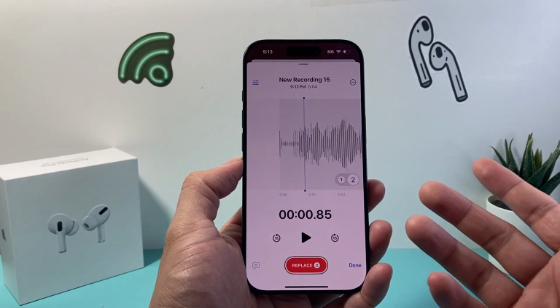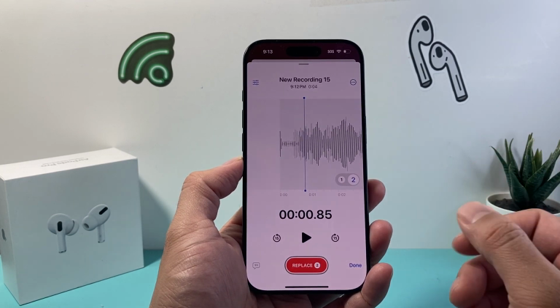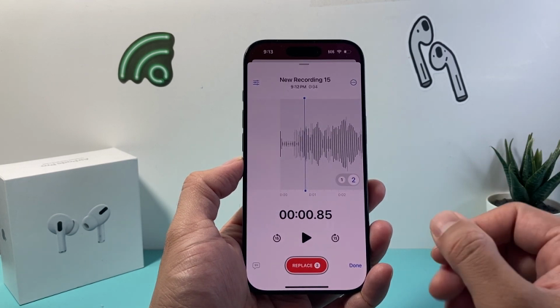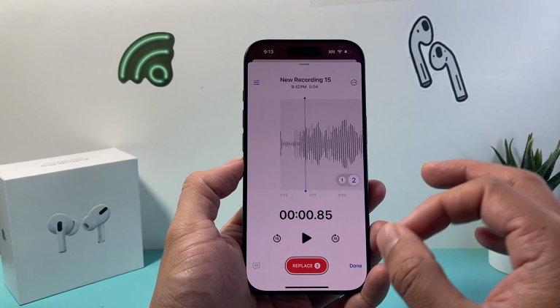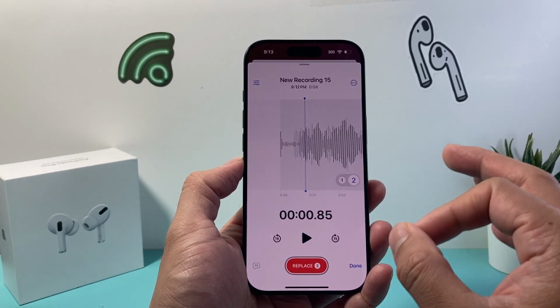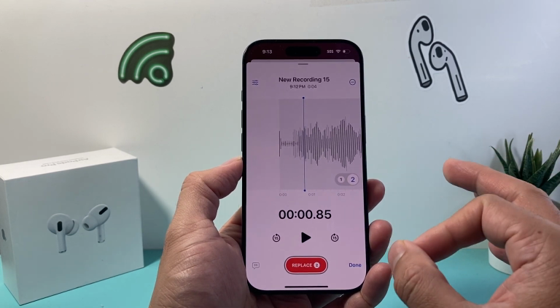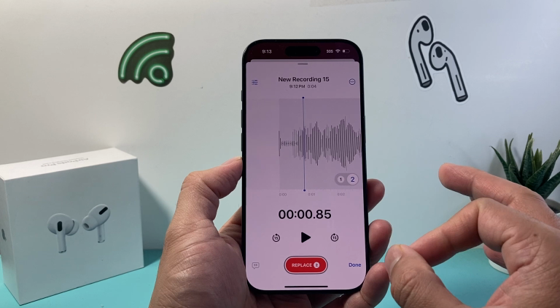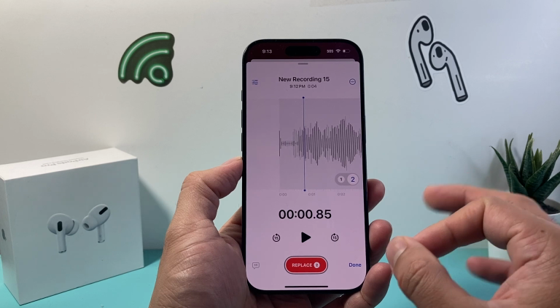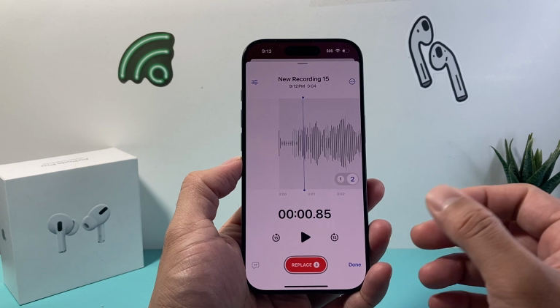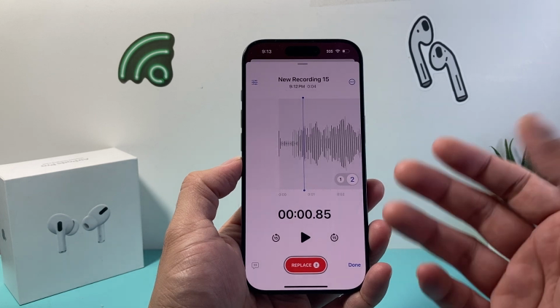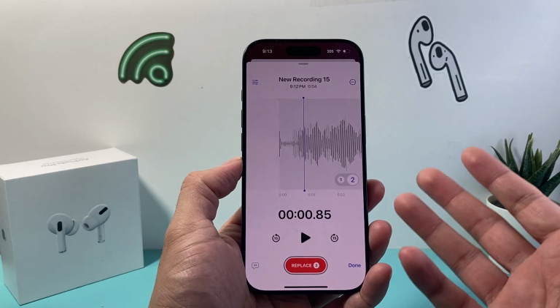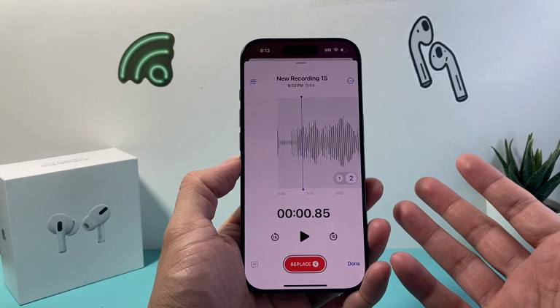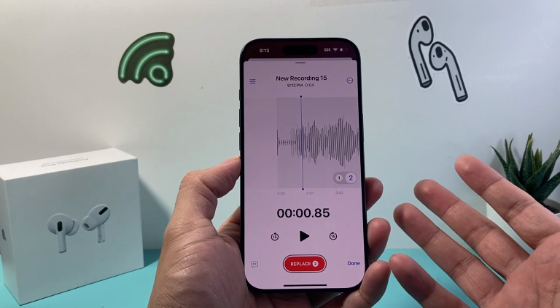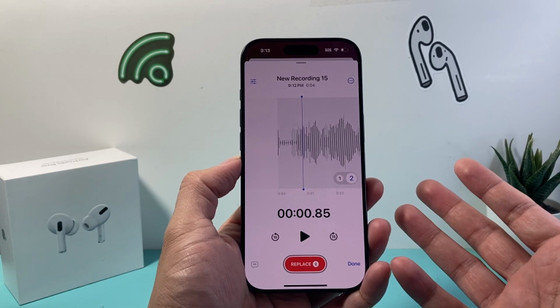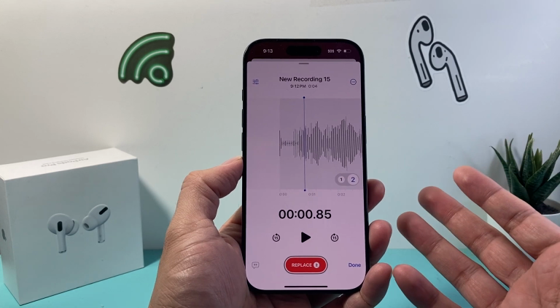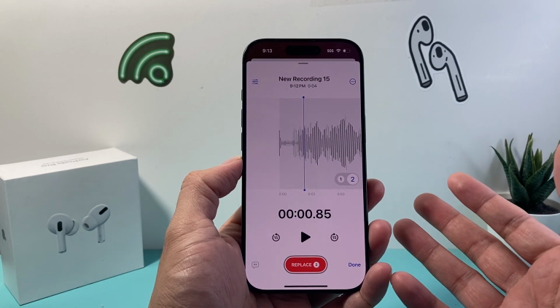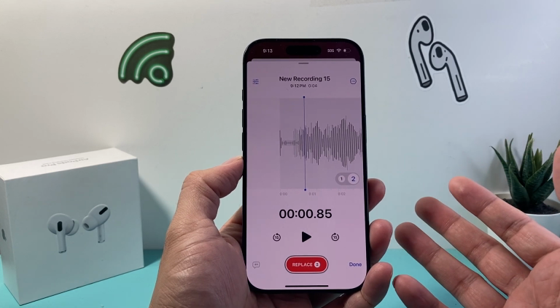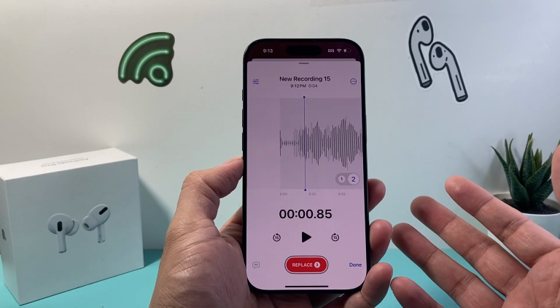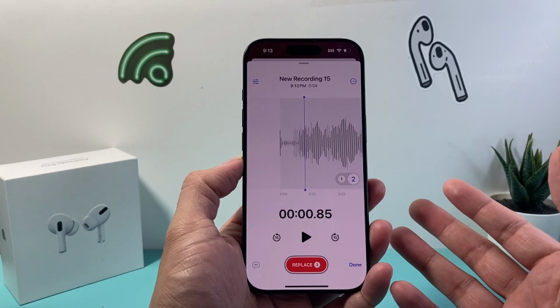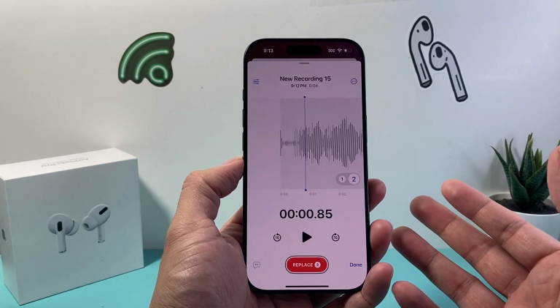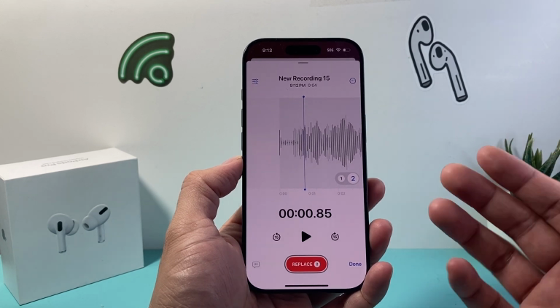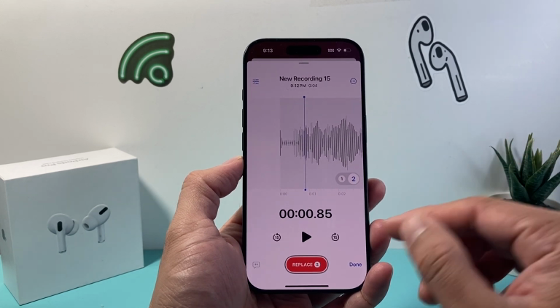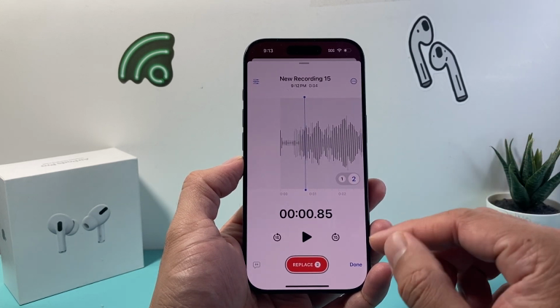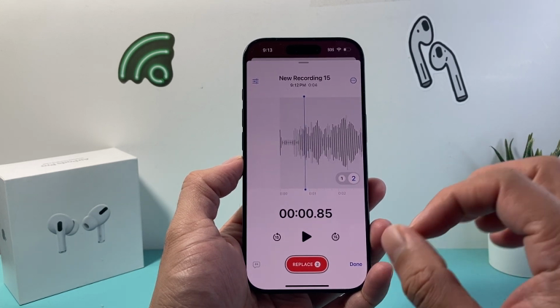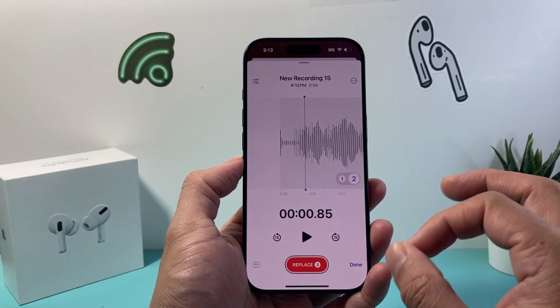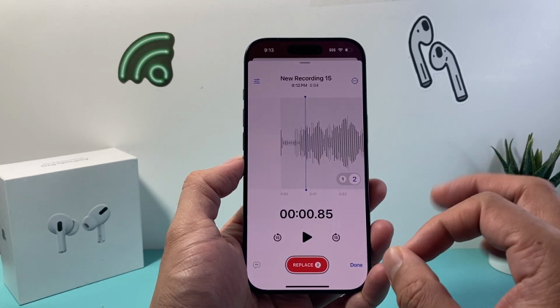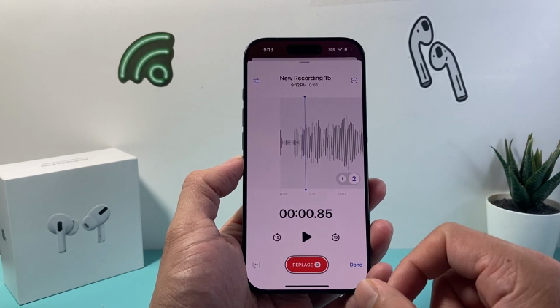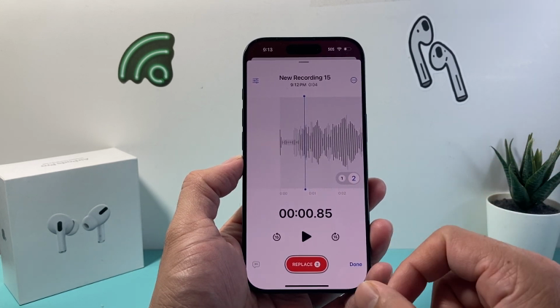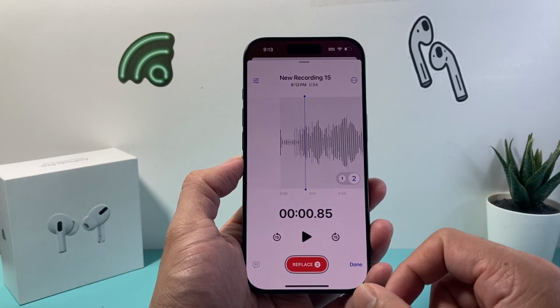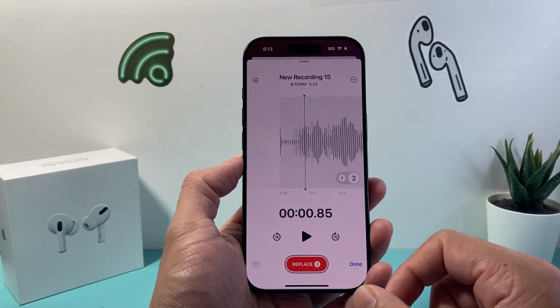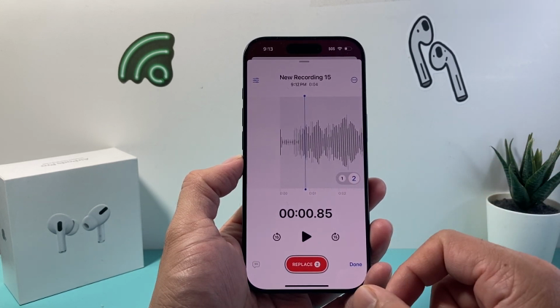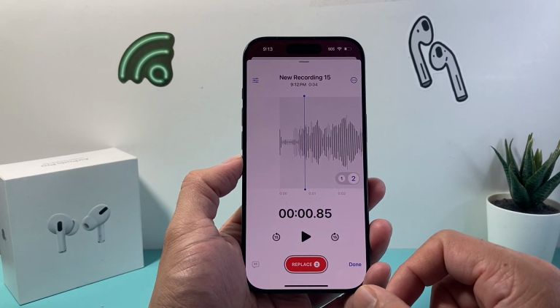And this is at the time of recording. Apple might add this feature to other phones, but currently these are the only models that are available.